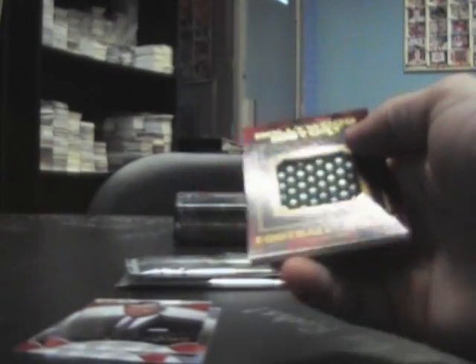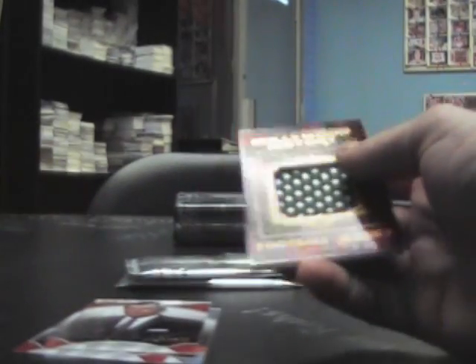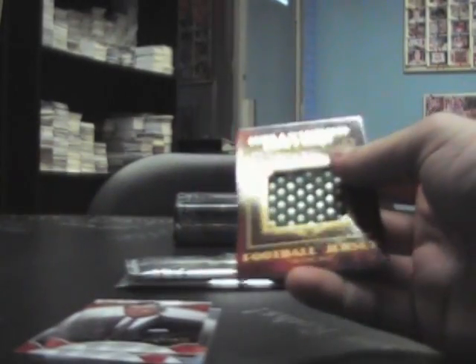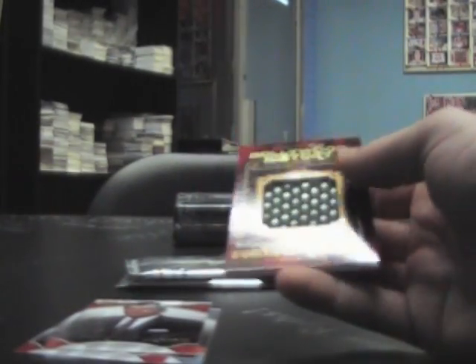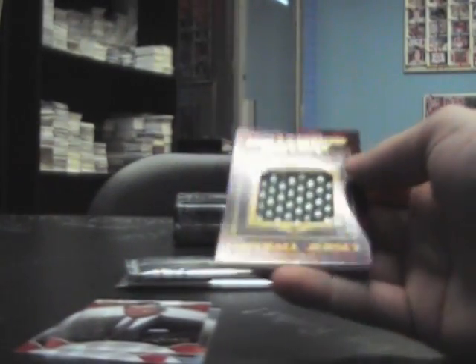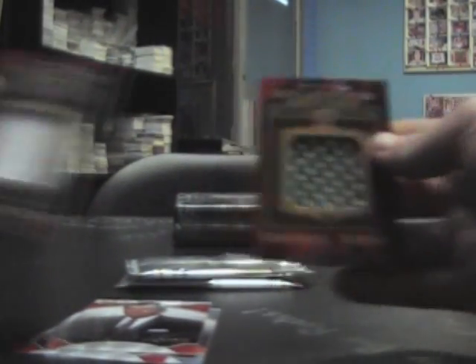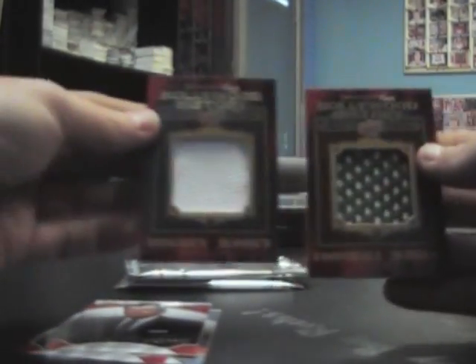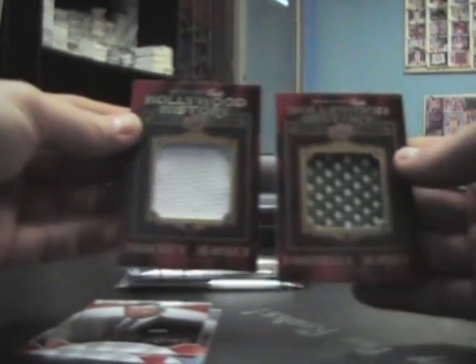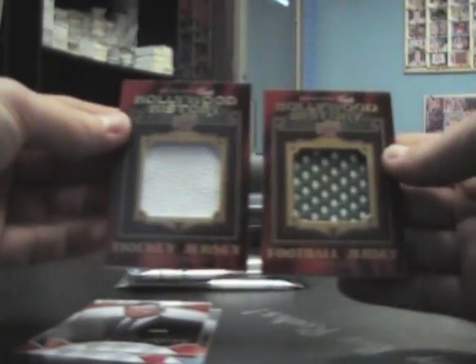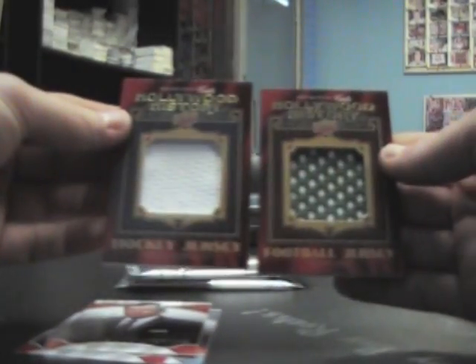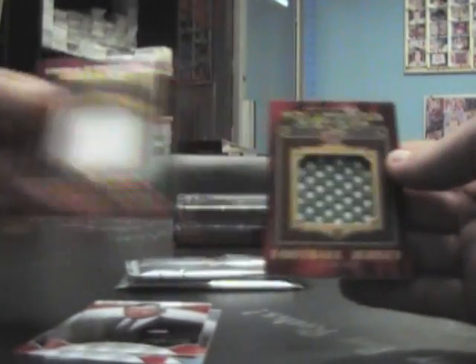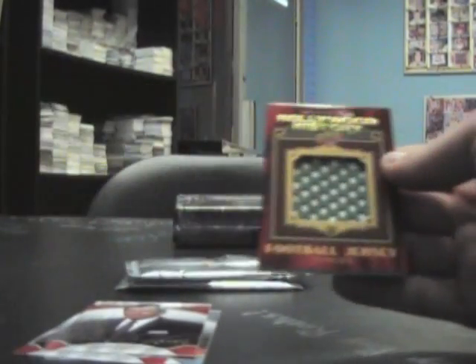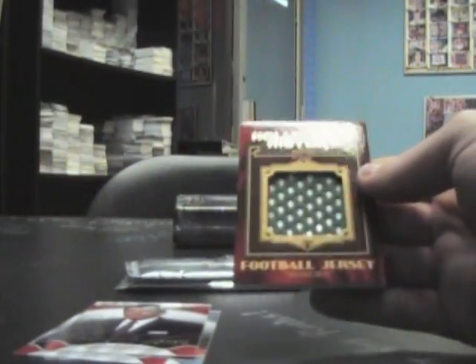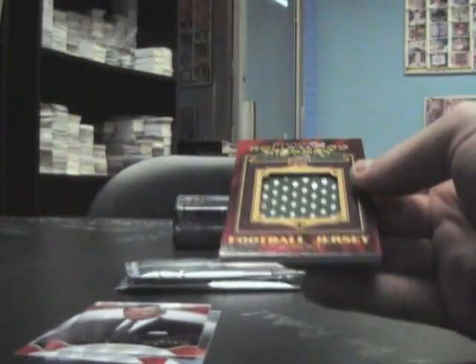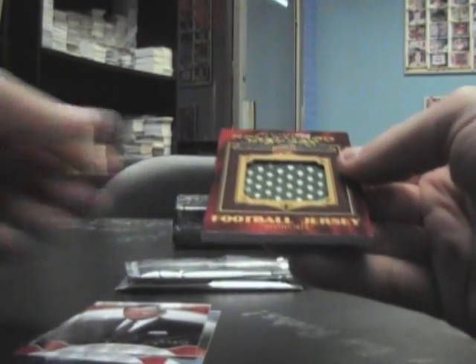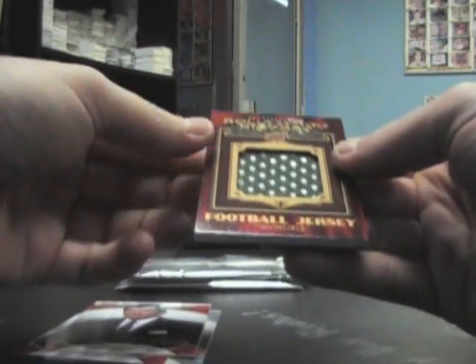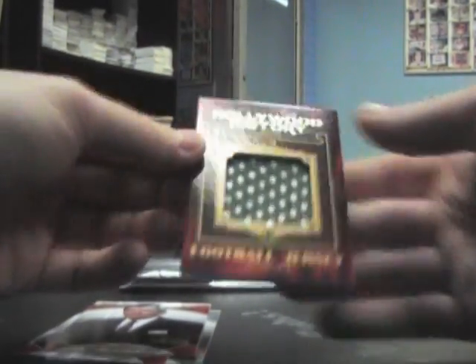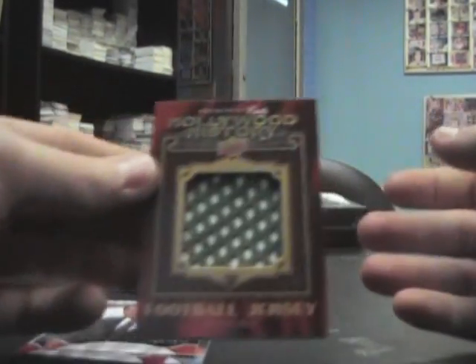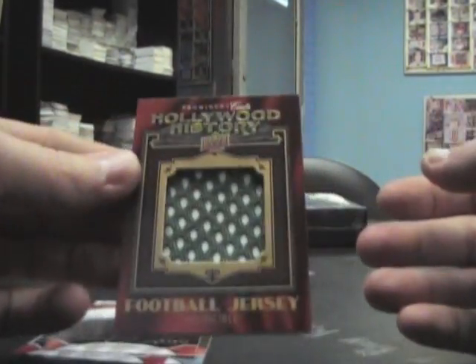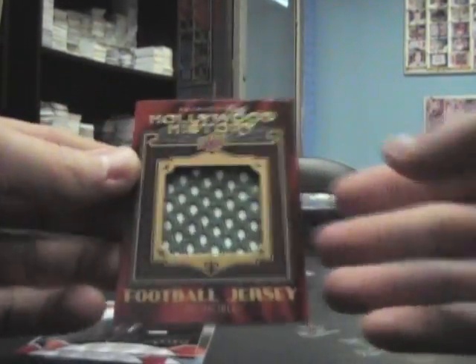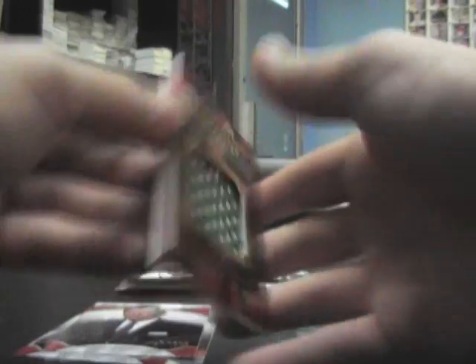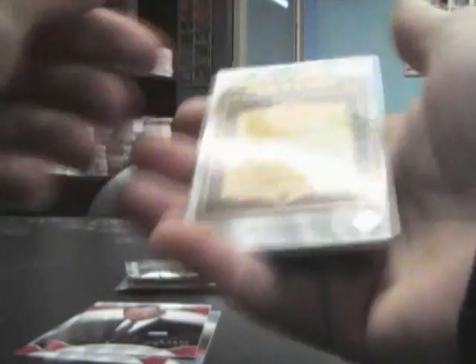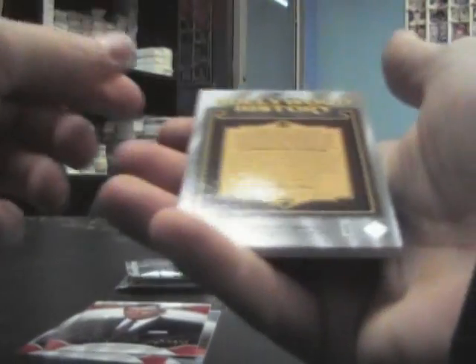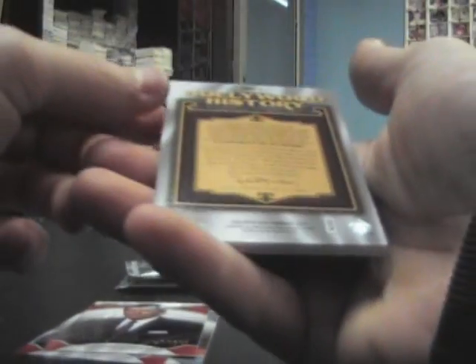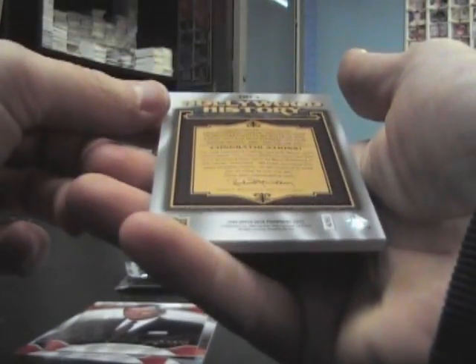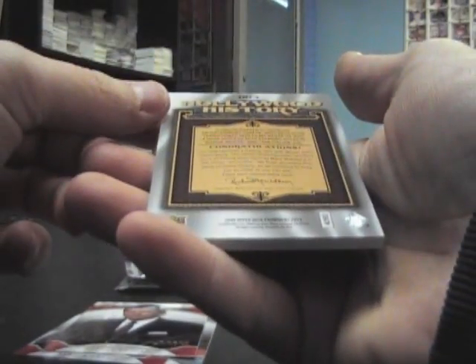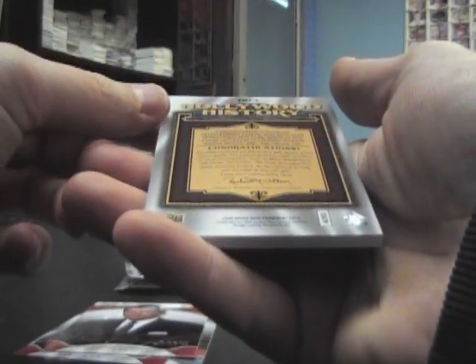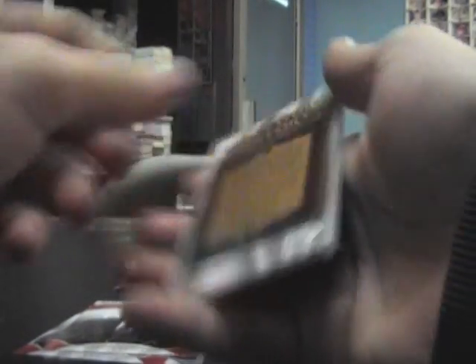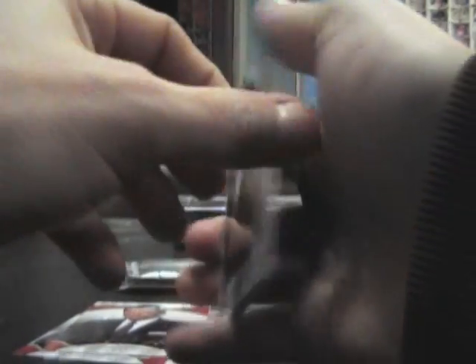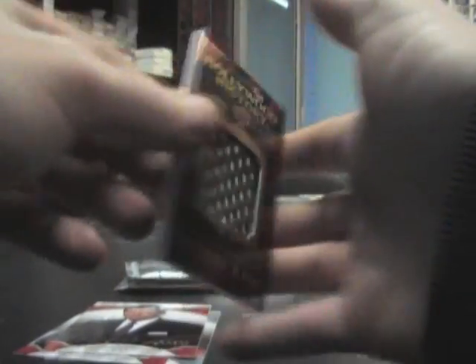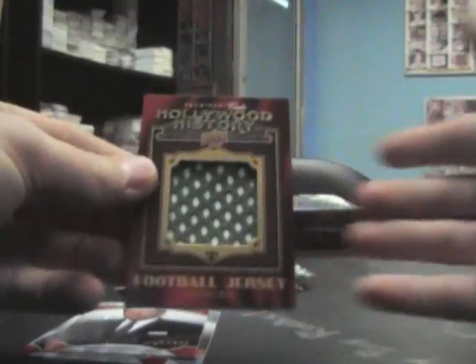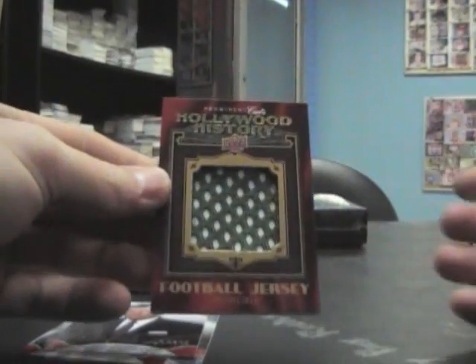That's weird - you open up this and you get a hockey jersey and a football jersey. Invincible, which is Mark Wahlberg.